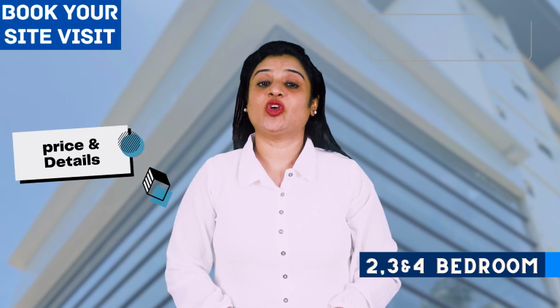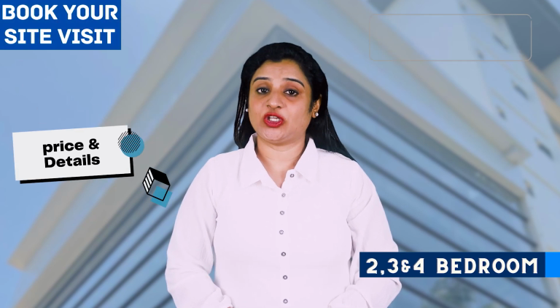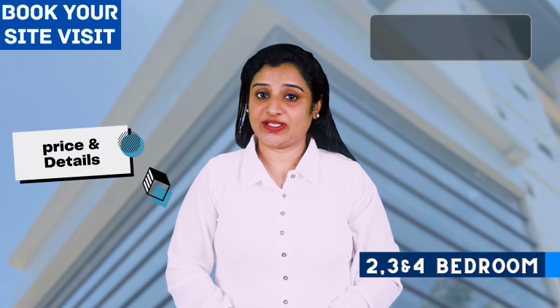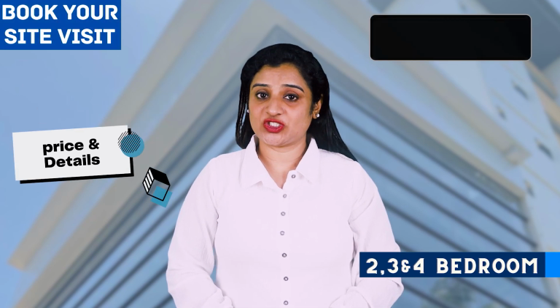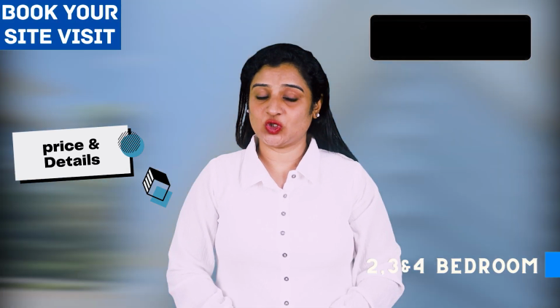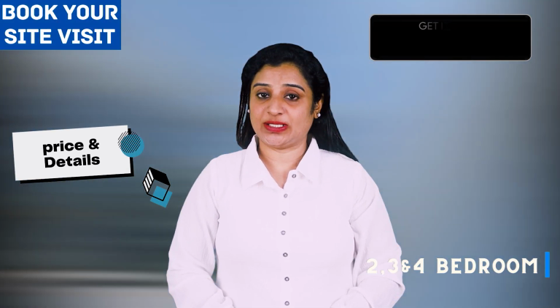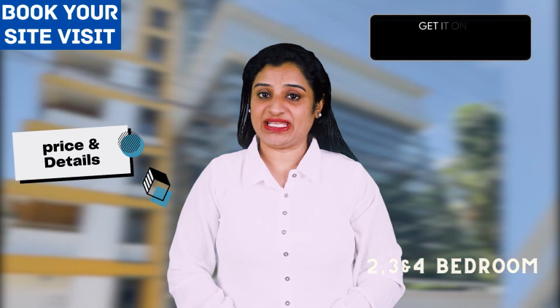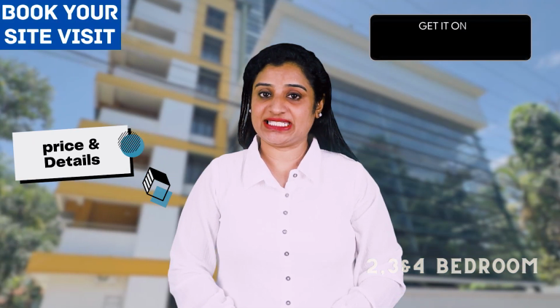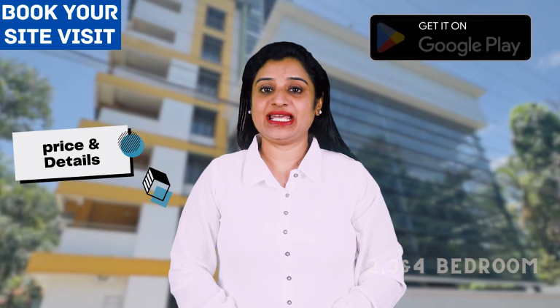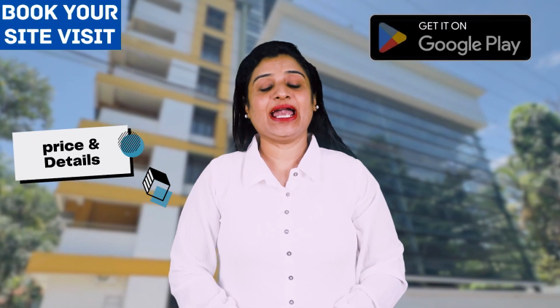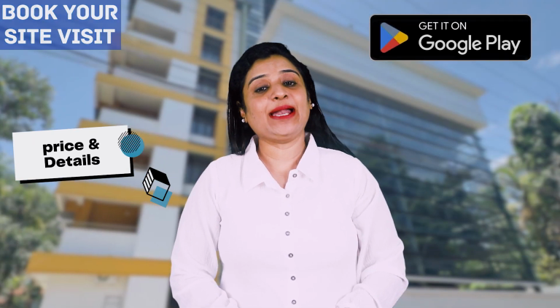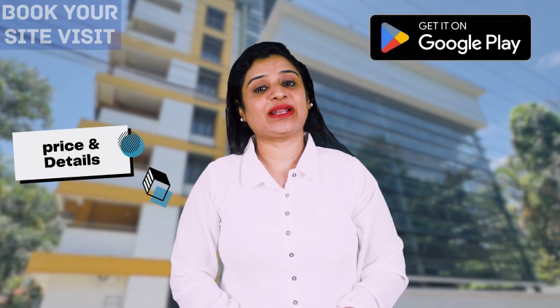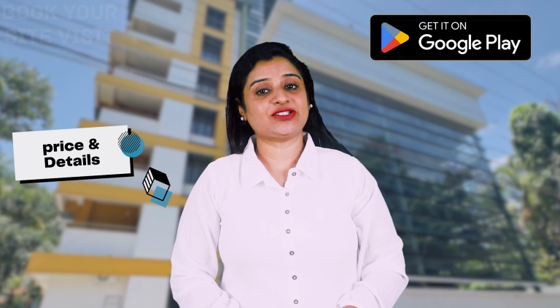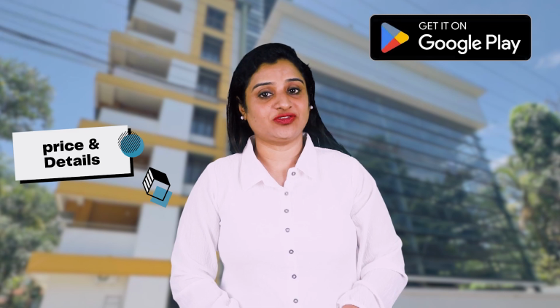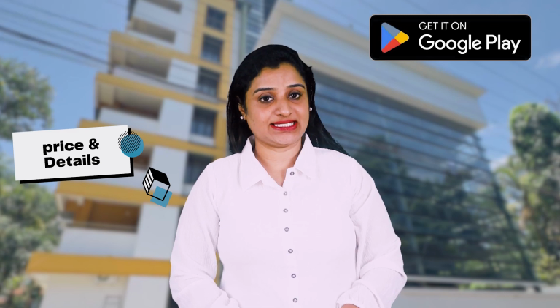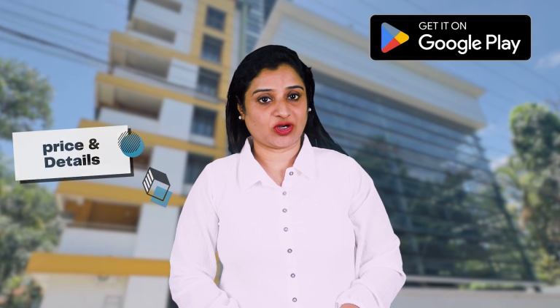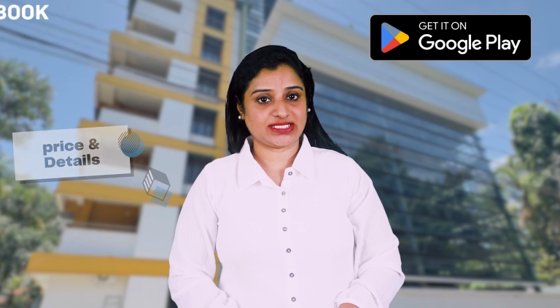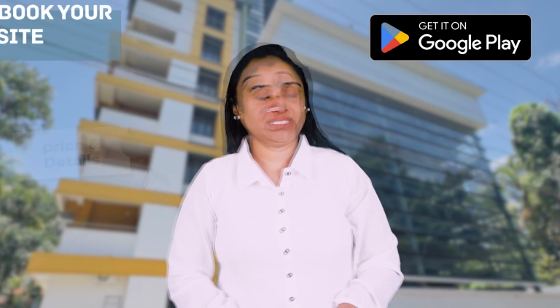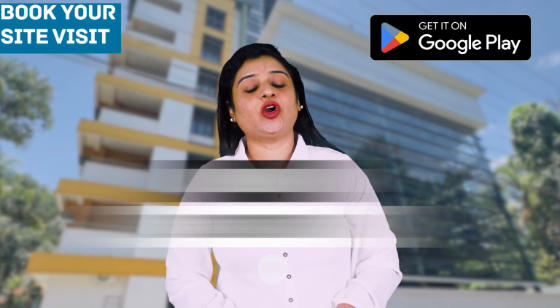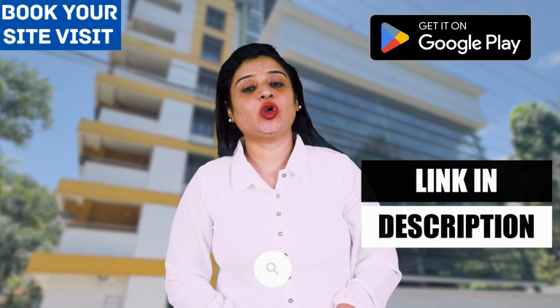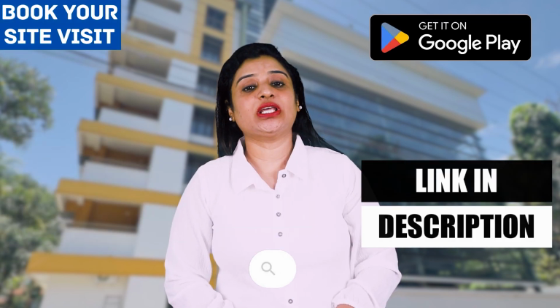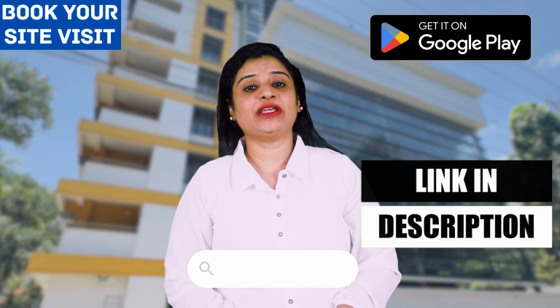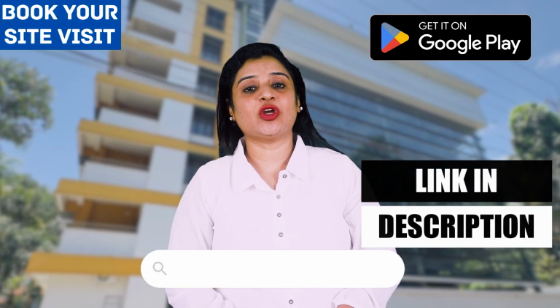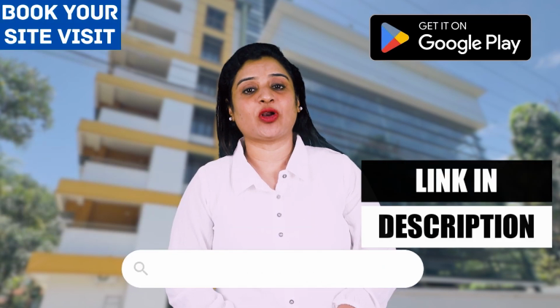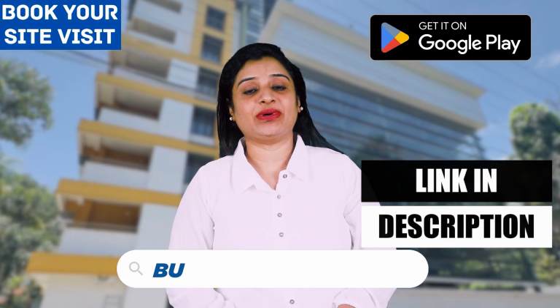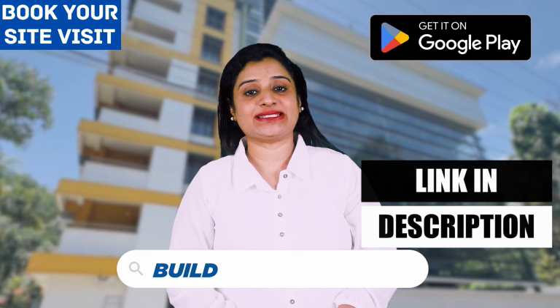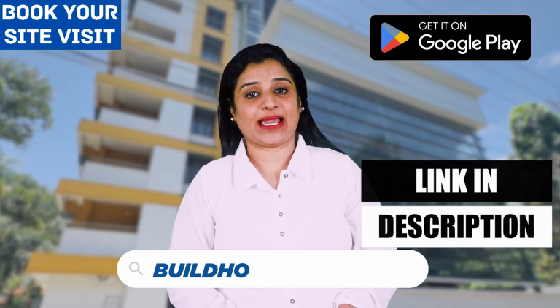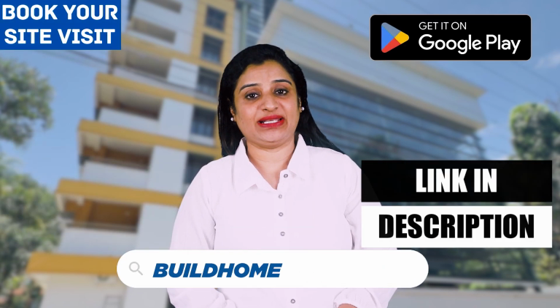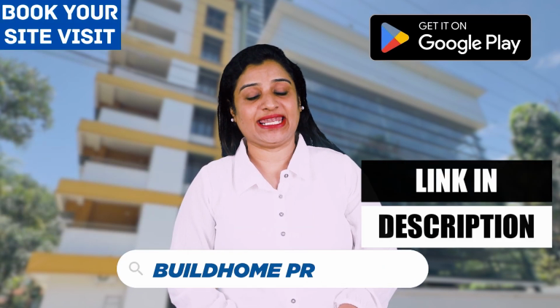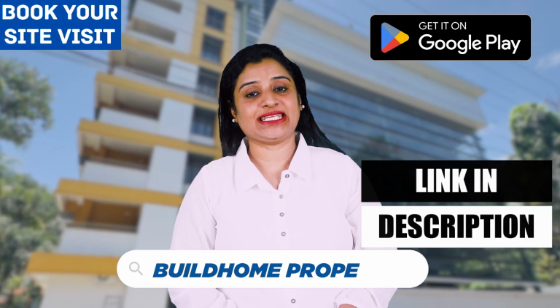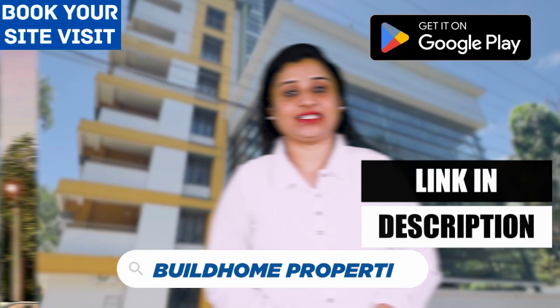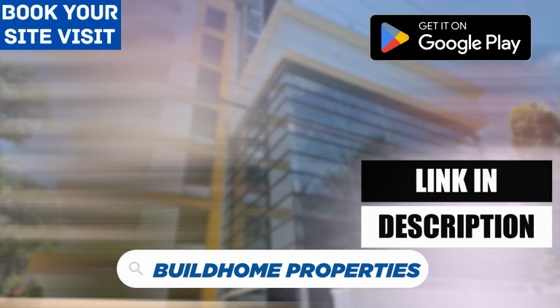If you are curious to know the builder and price of this project, download the Builder Properties application now.